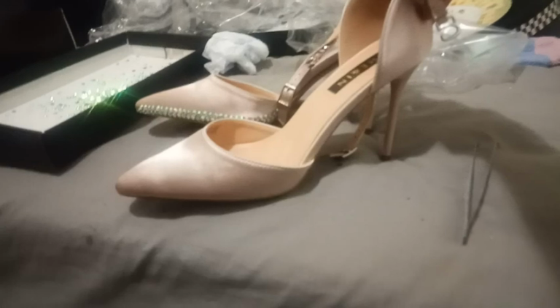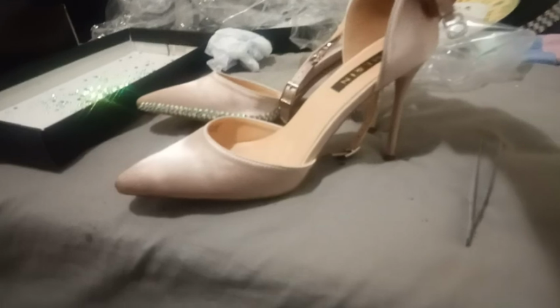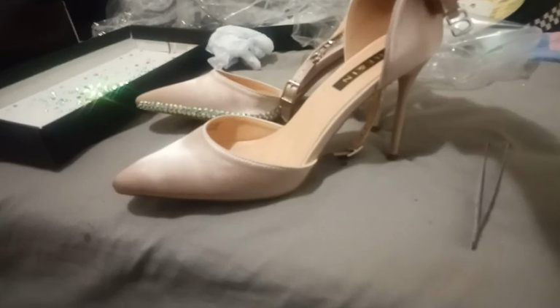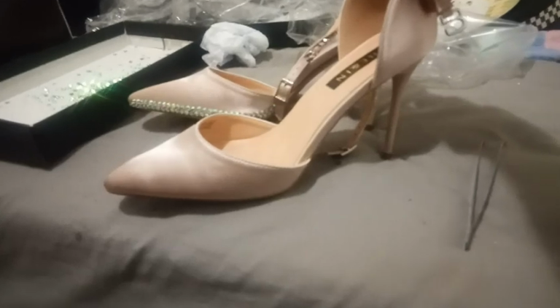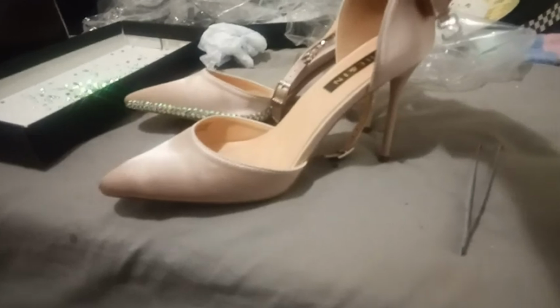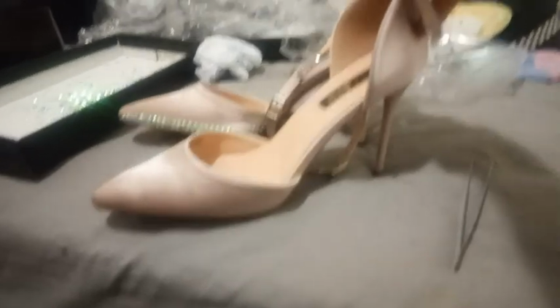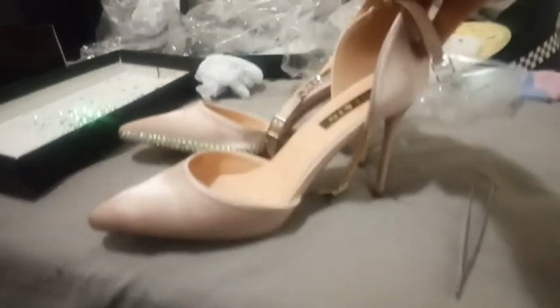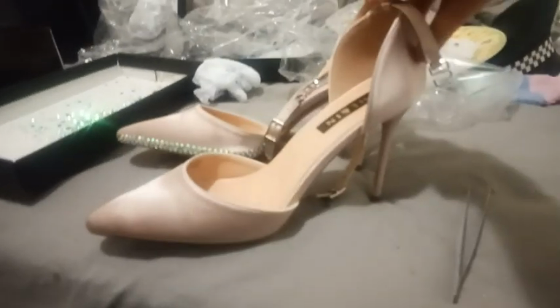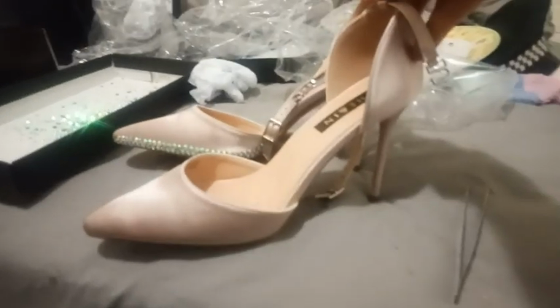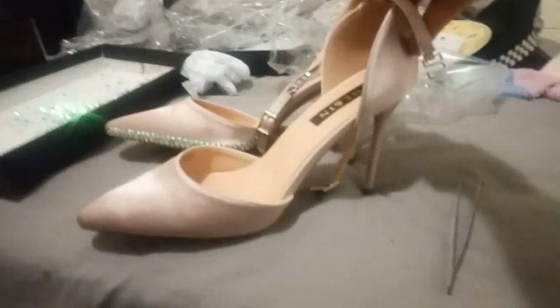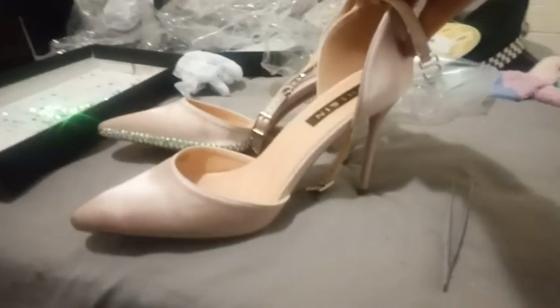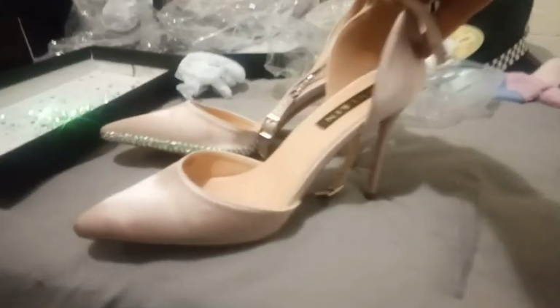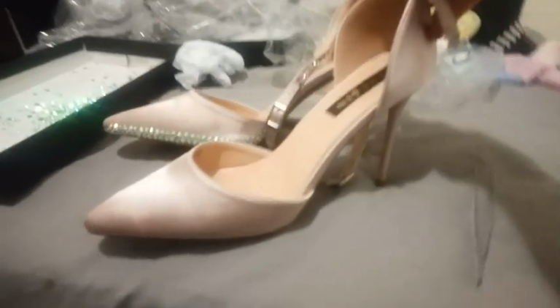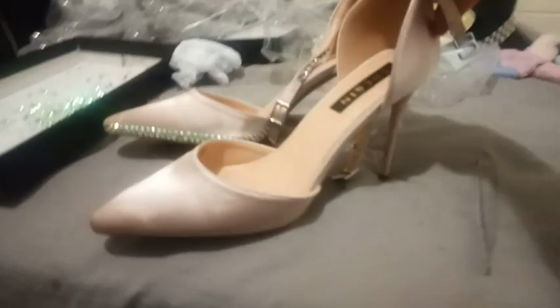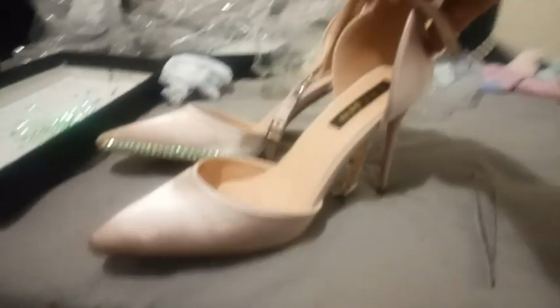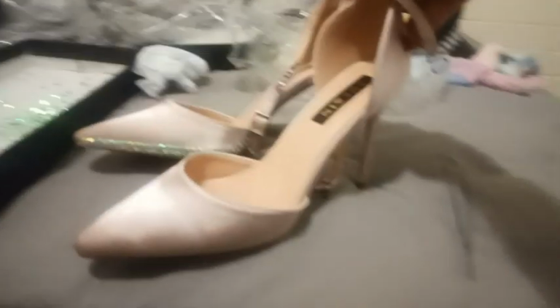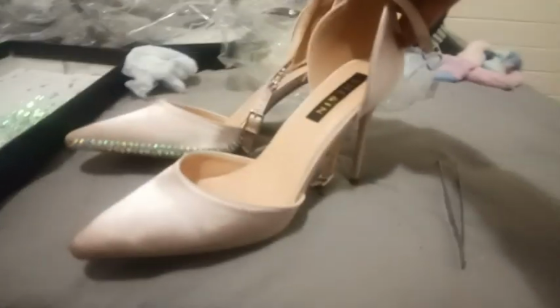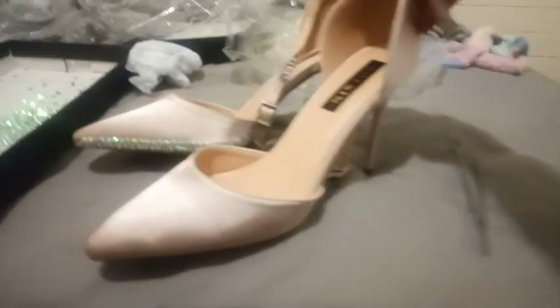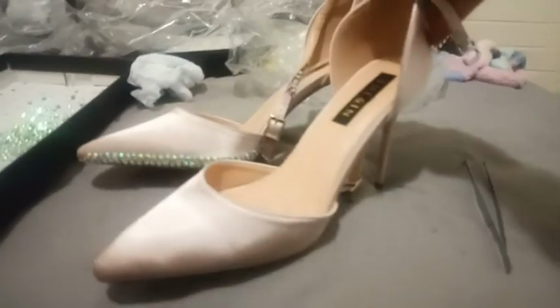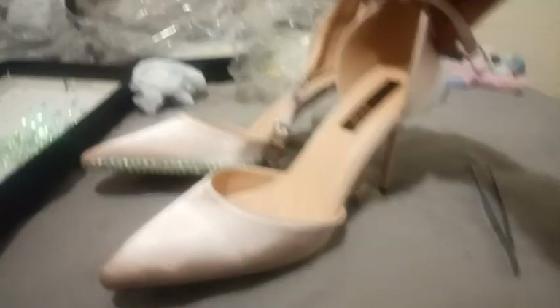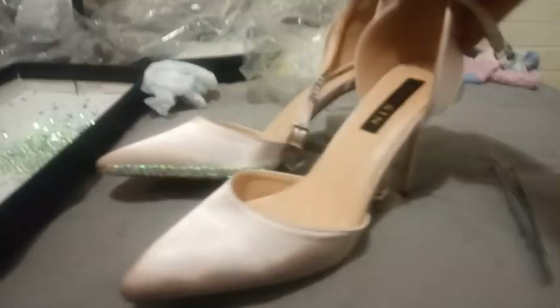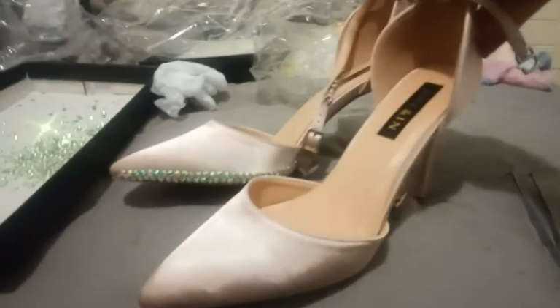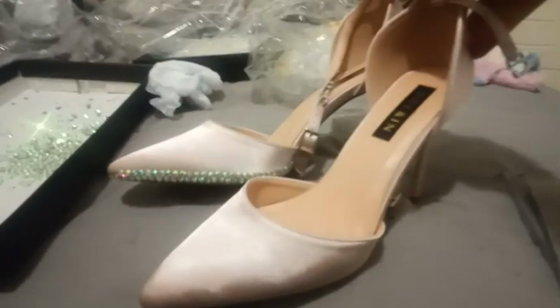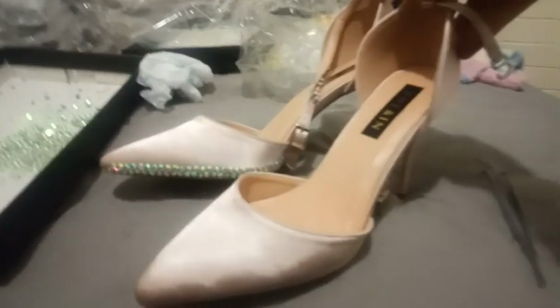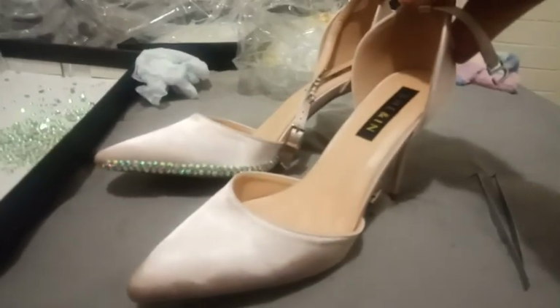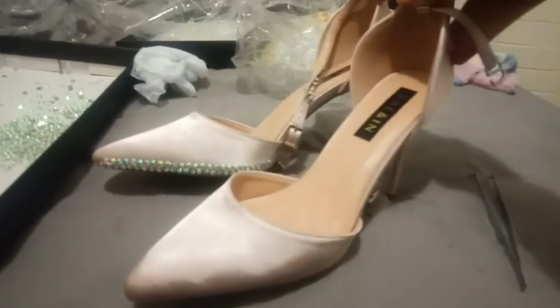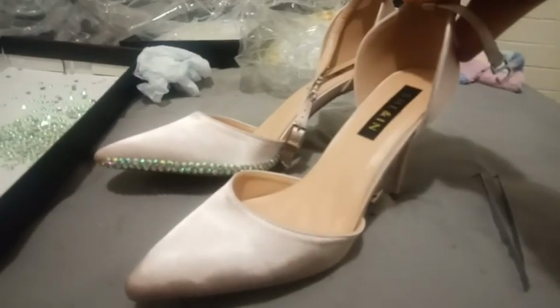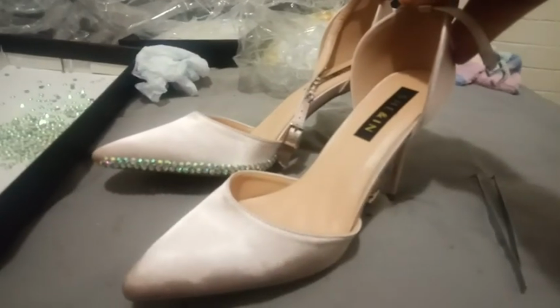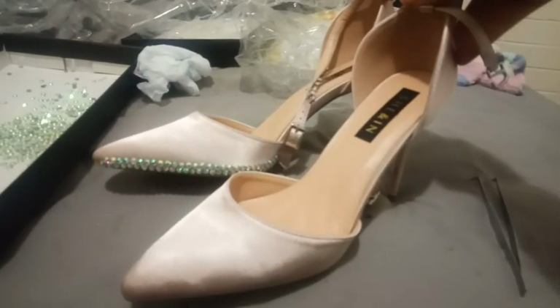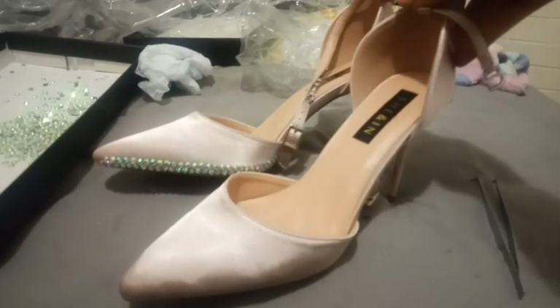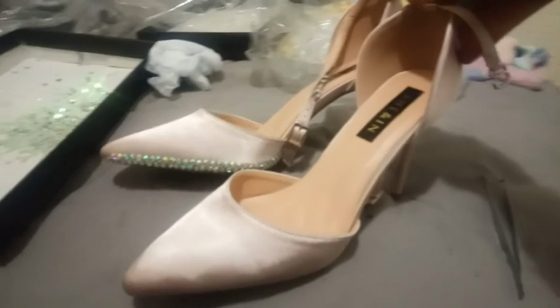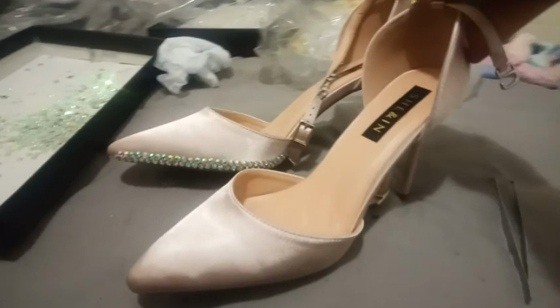Hey everyone, I'm Cece Desist. I bought some cheap shoes online and I'm going to show you how I rhinestone them.